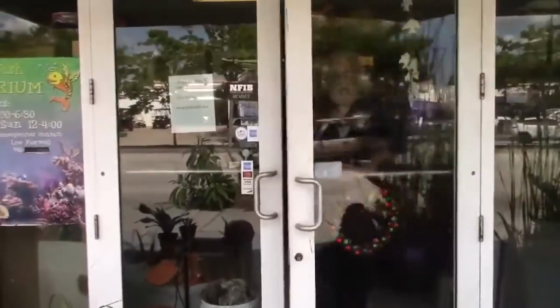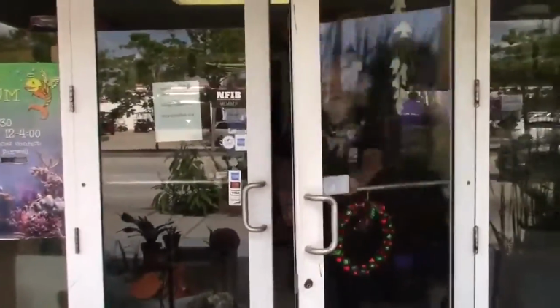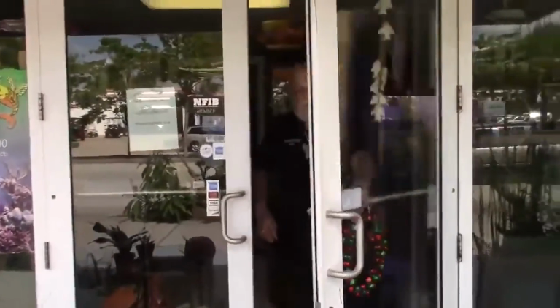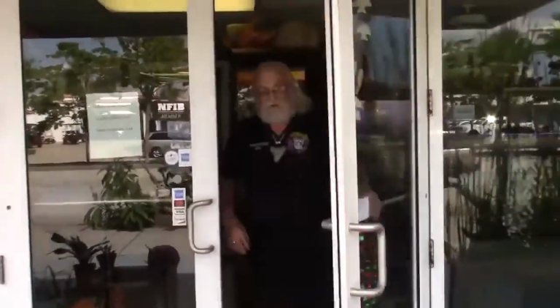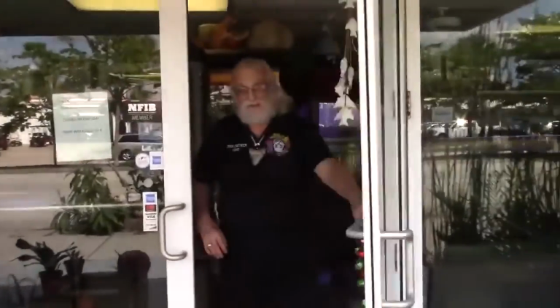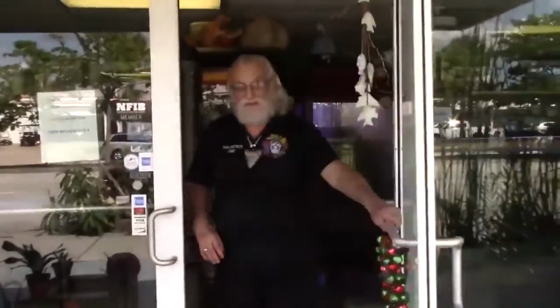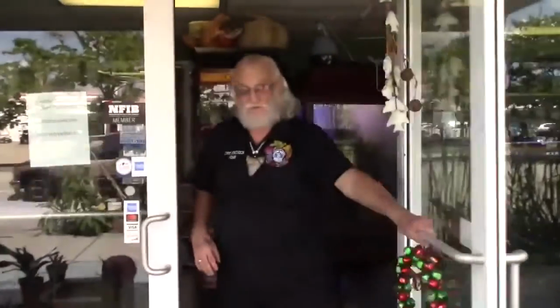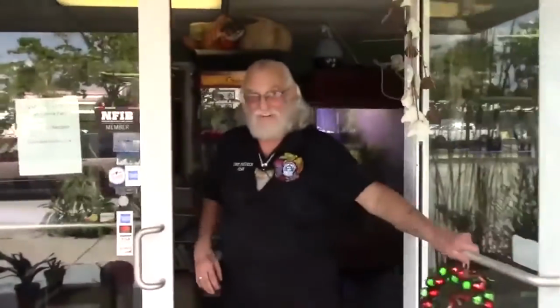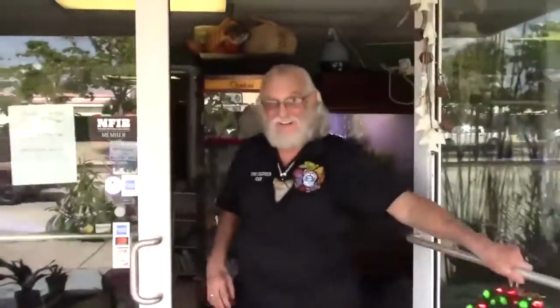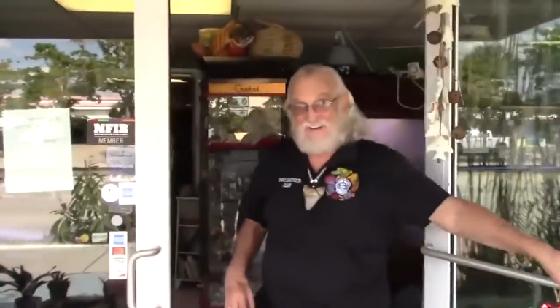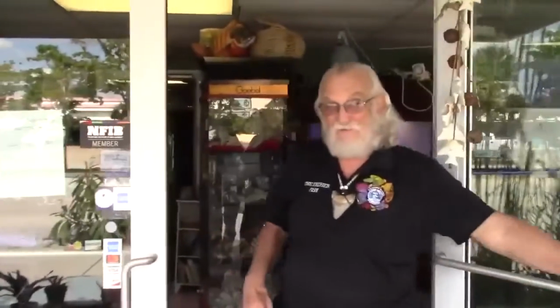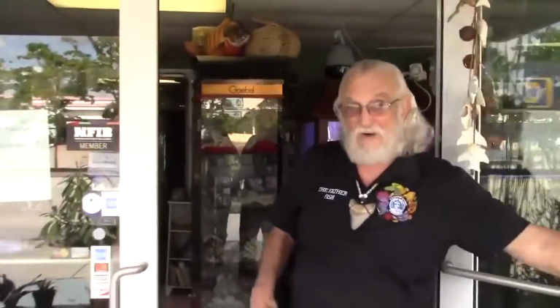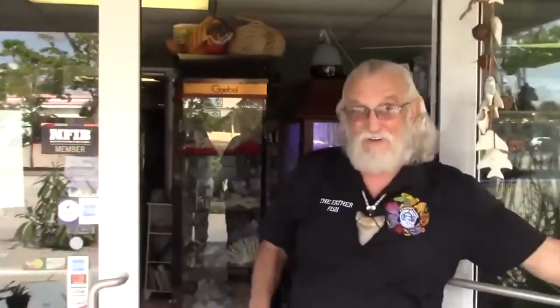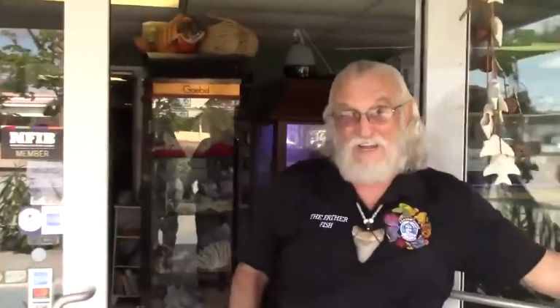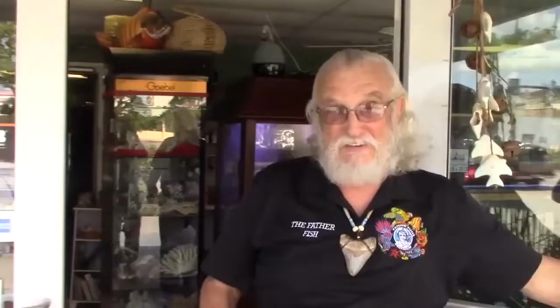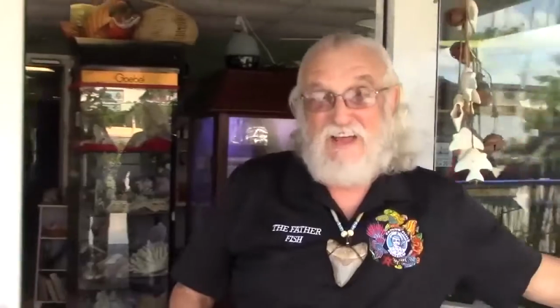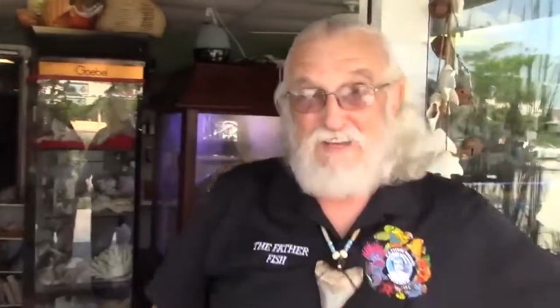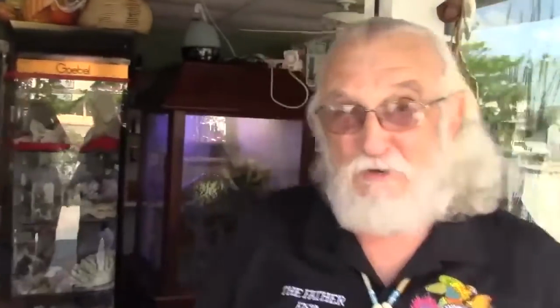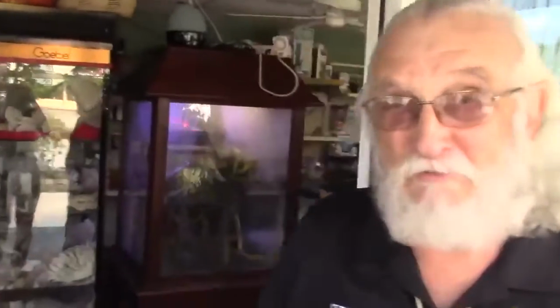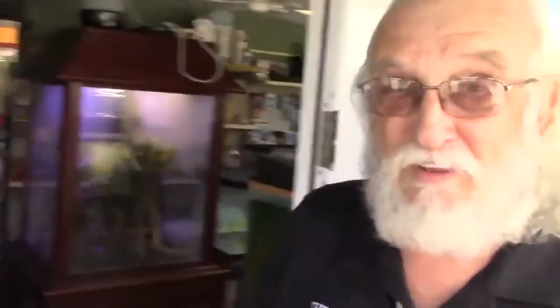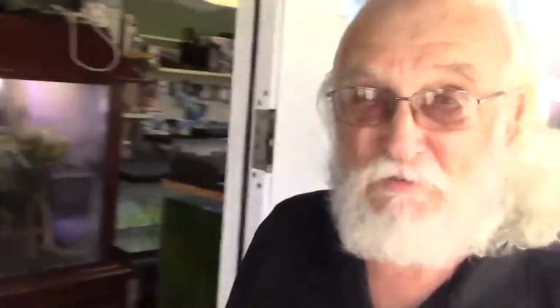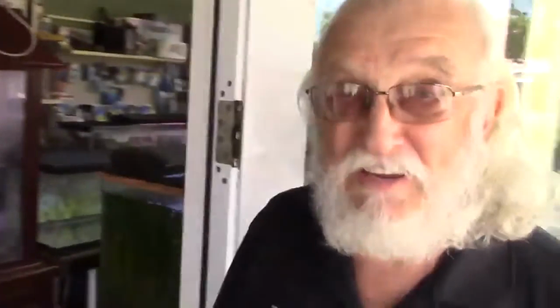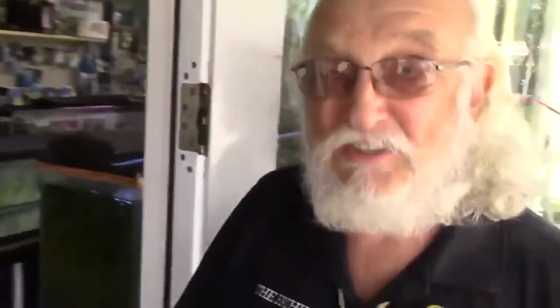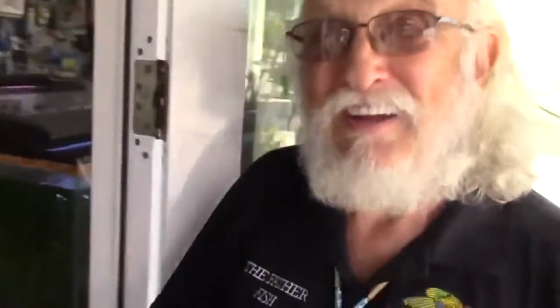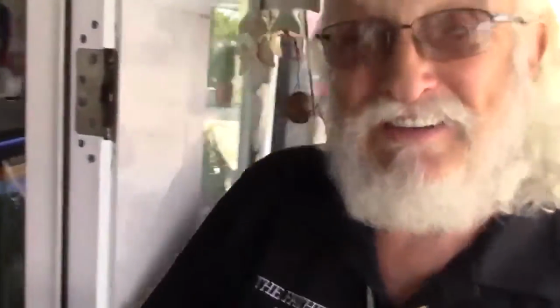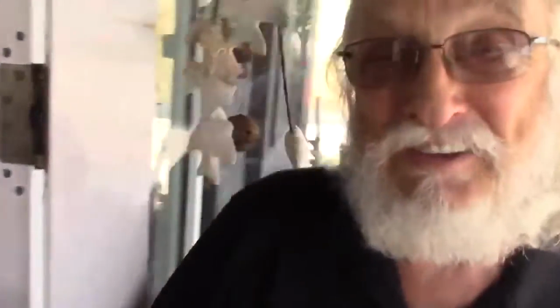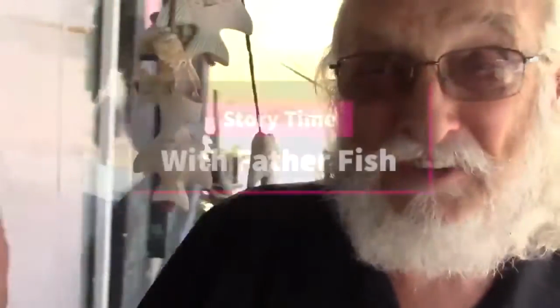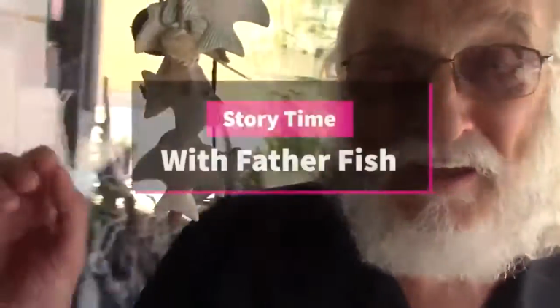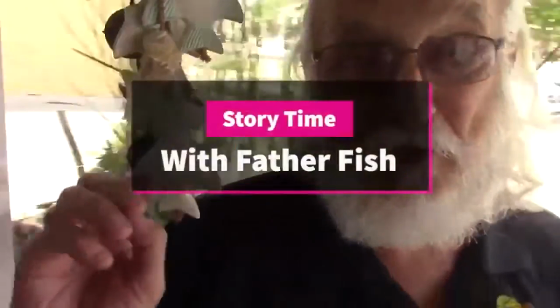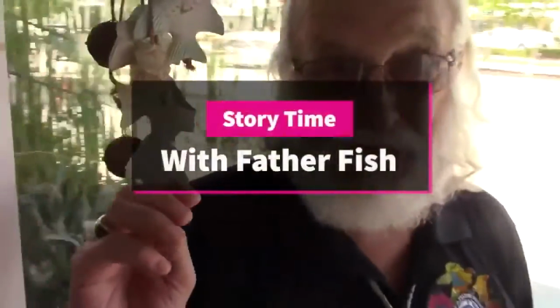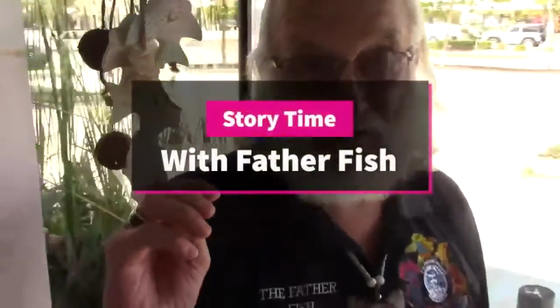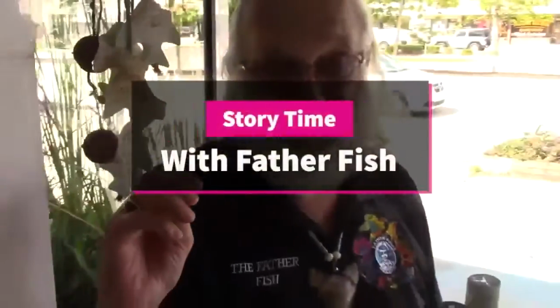Well, hello — come right on in. You're at Father Fish. Nice to have you with us.